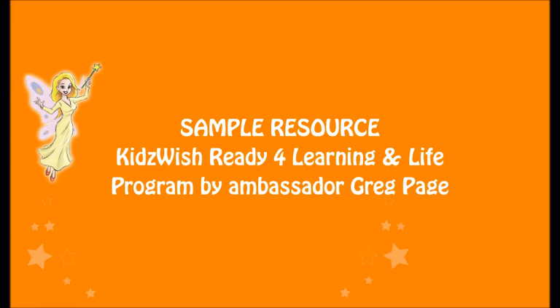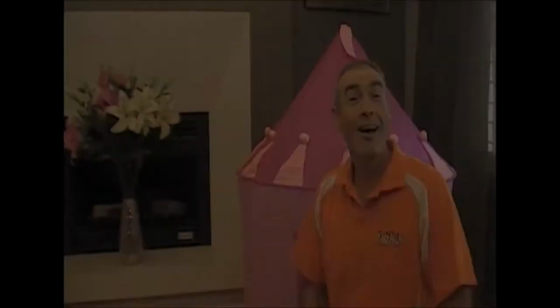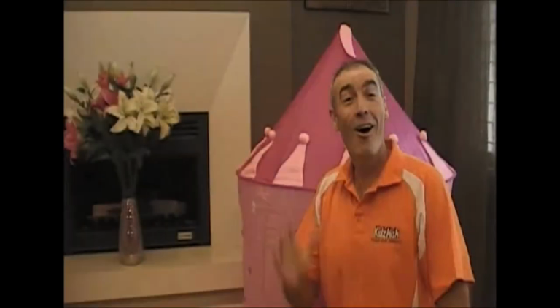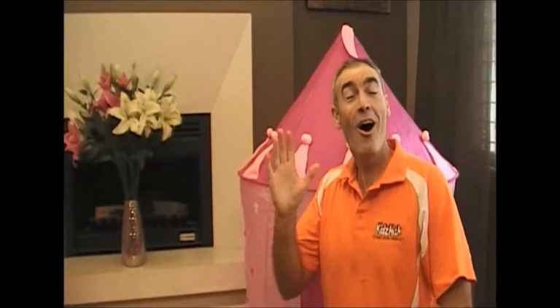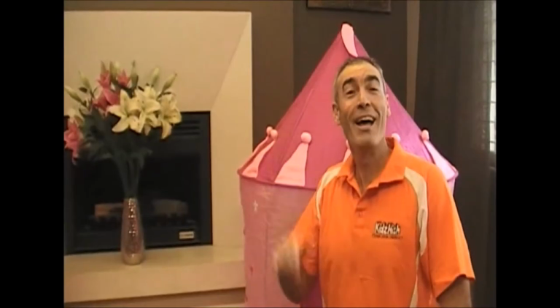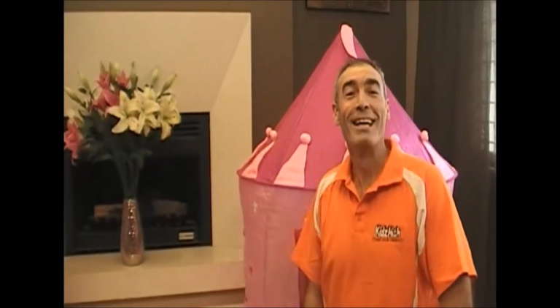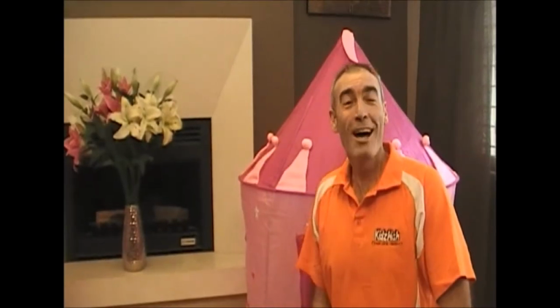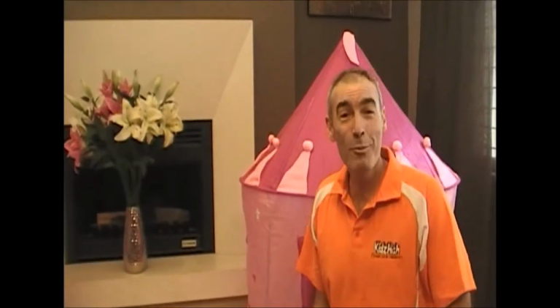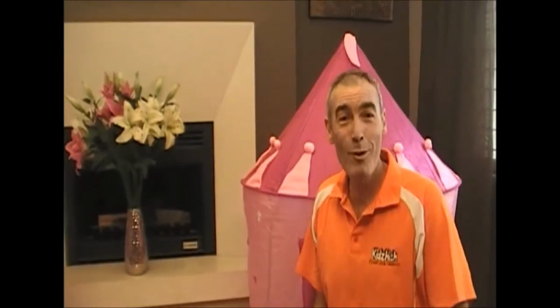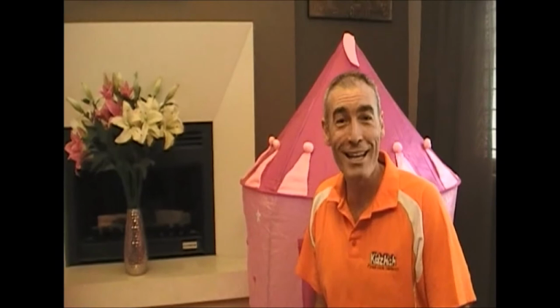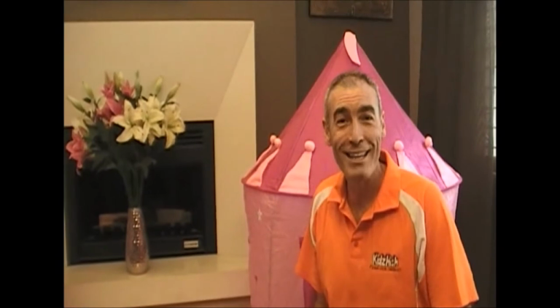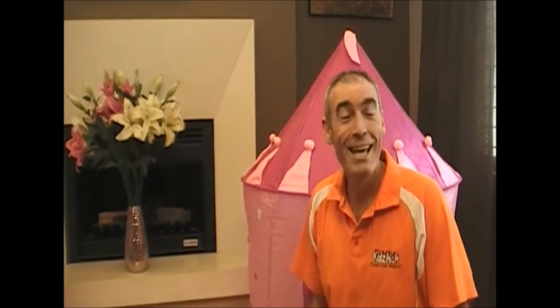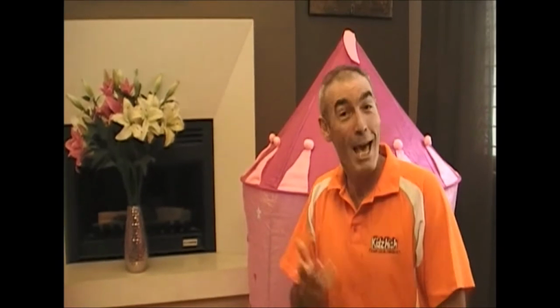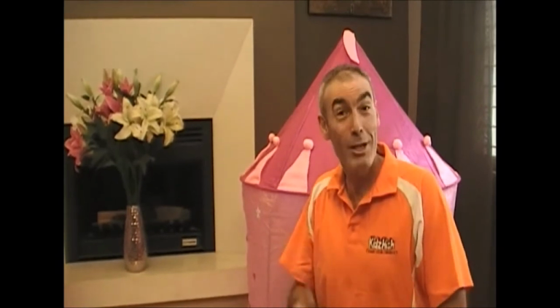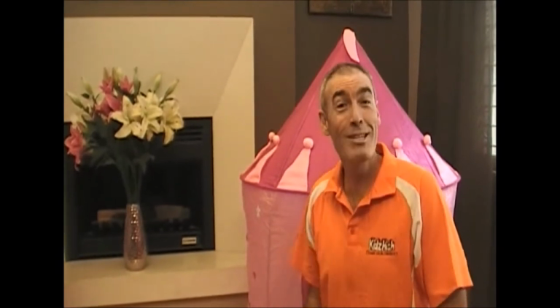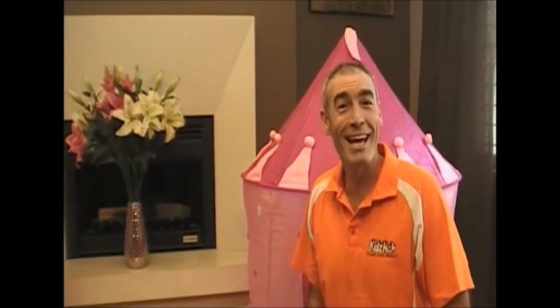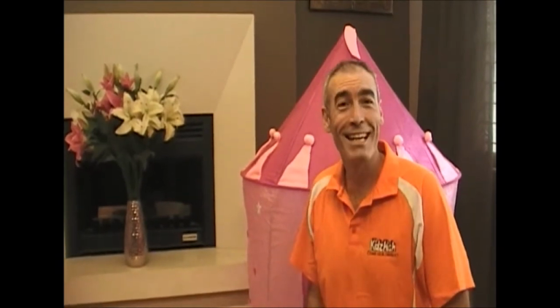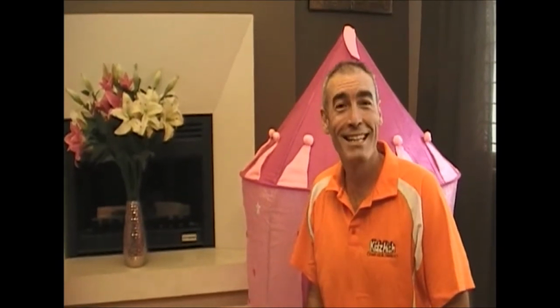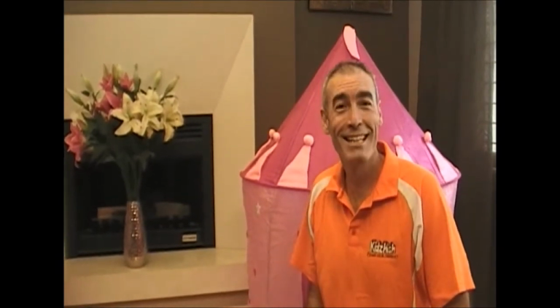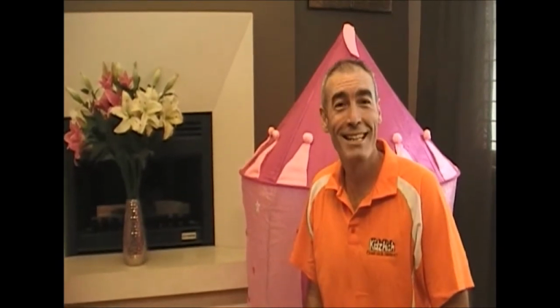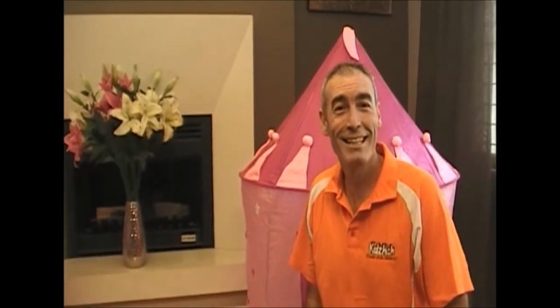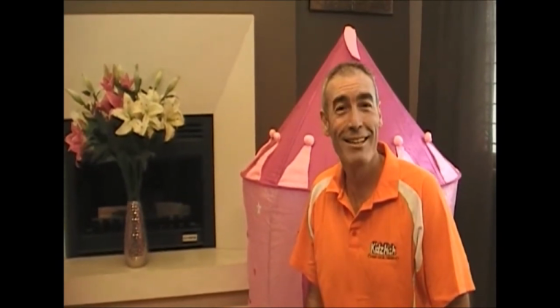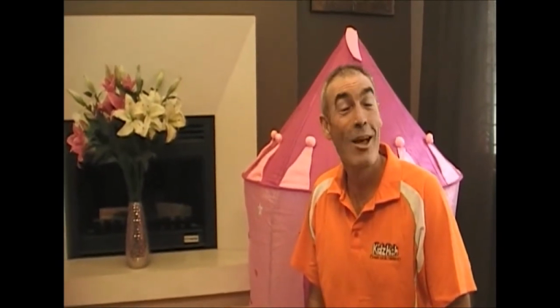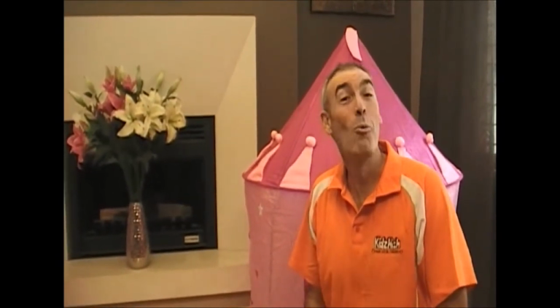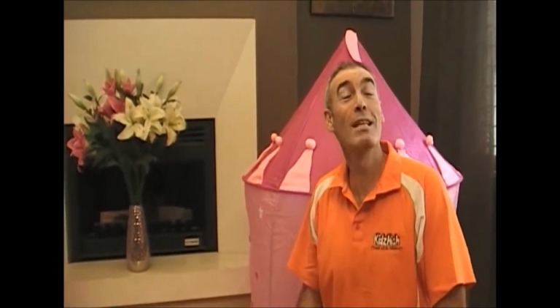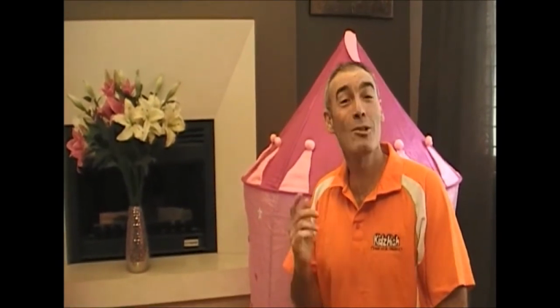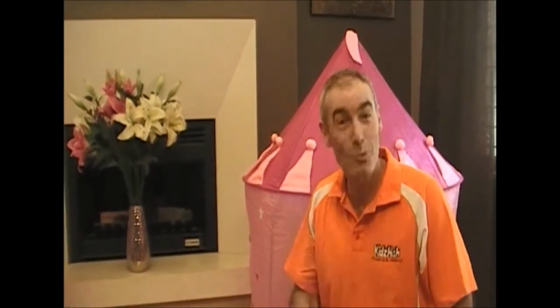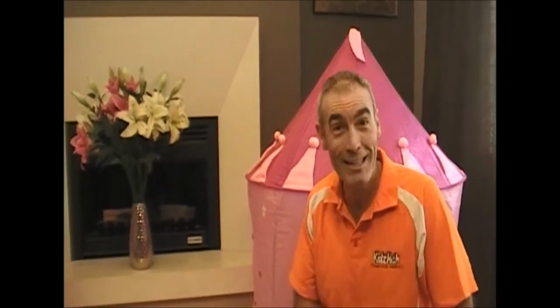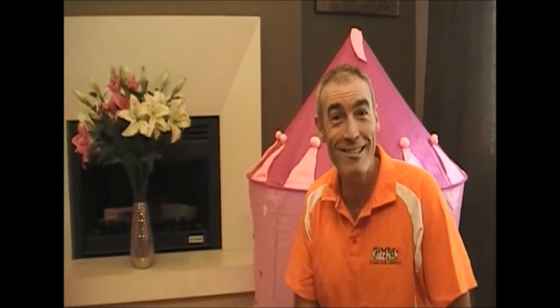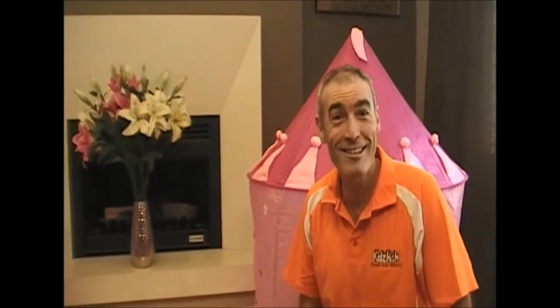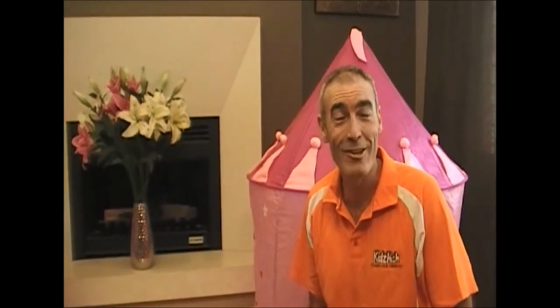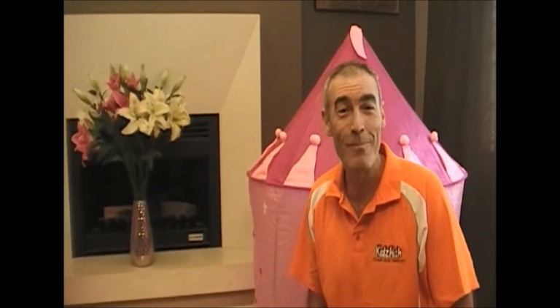Oh, hi. I'm Greg. How are you today? Well, it's great to see you.